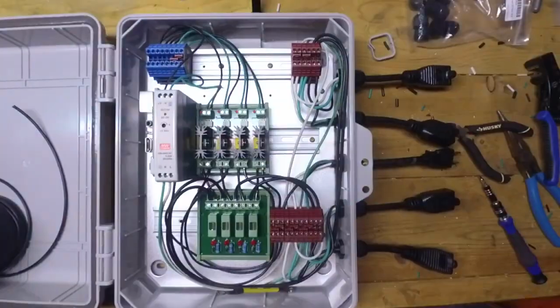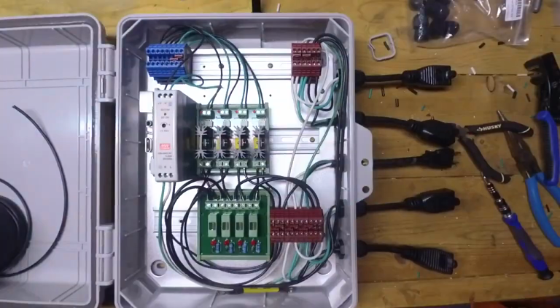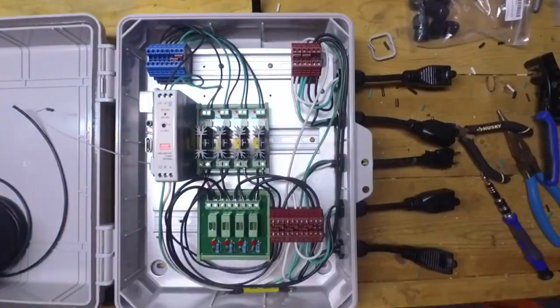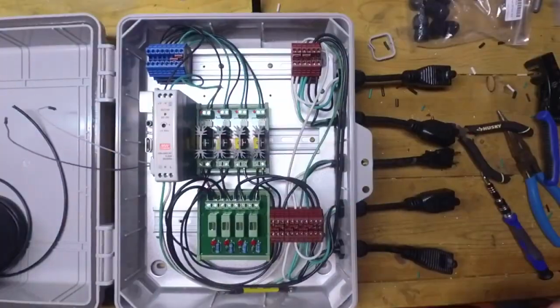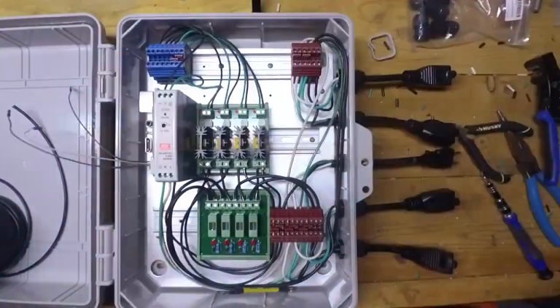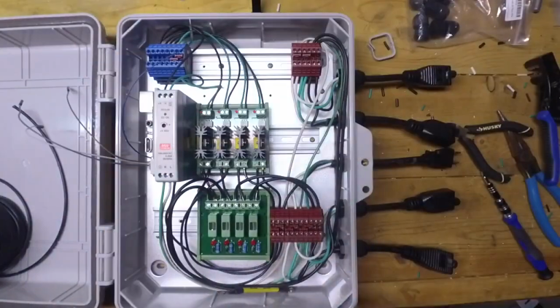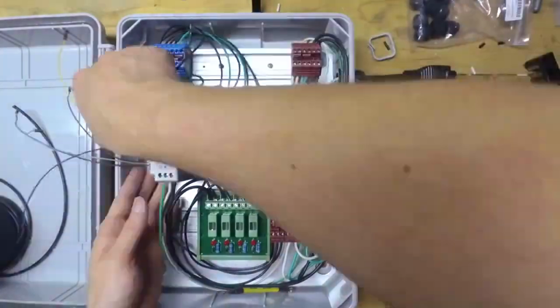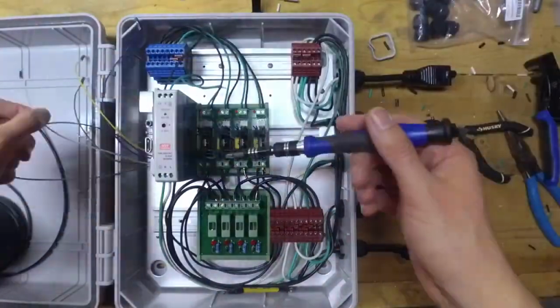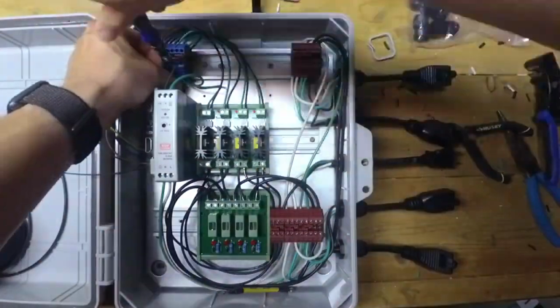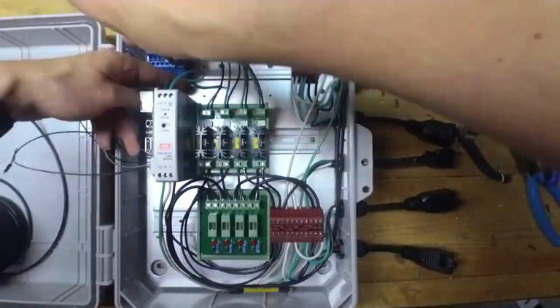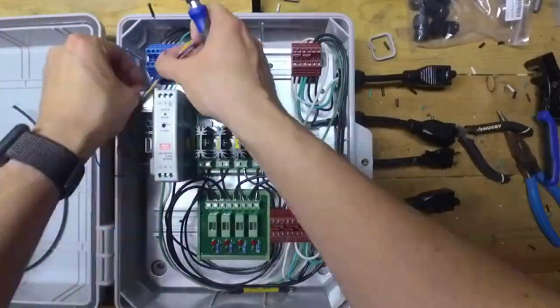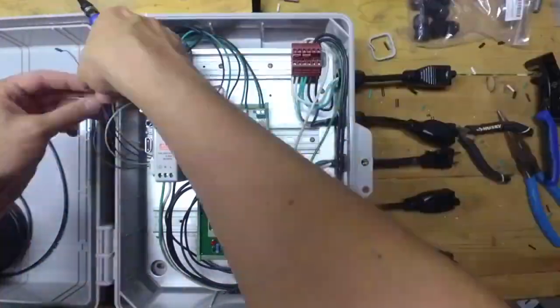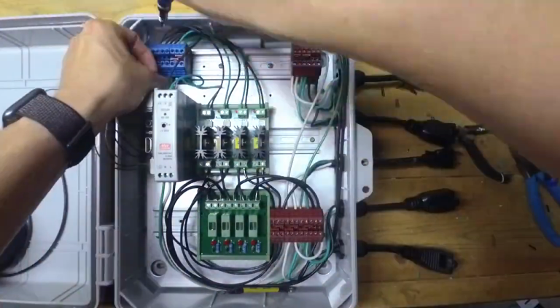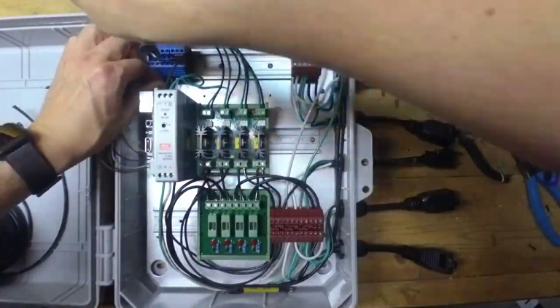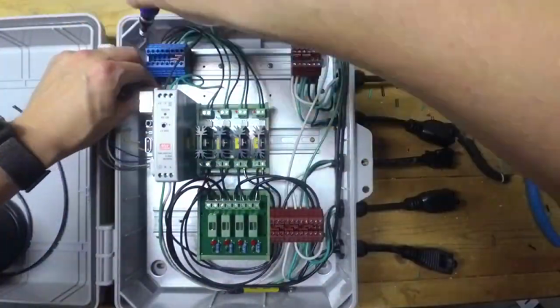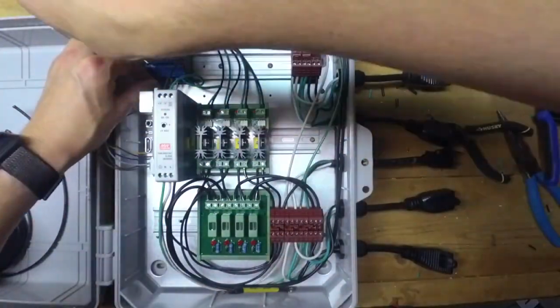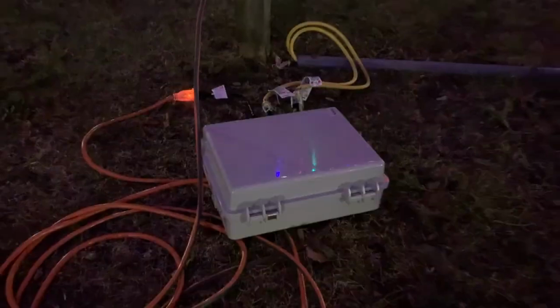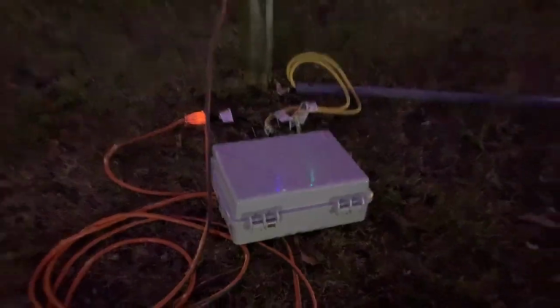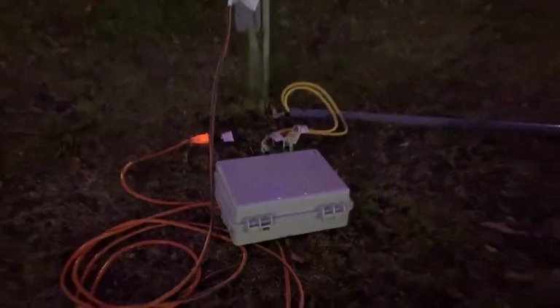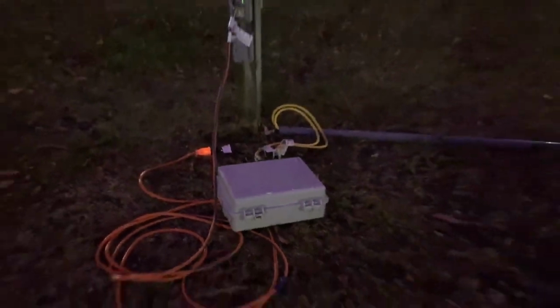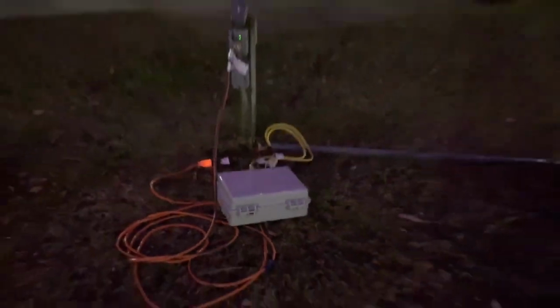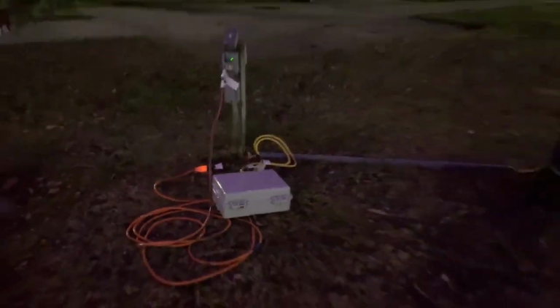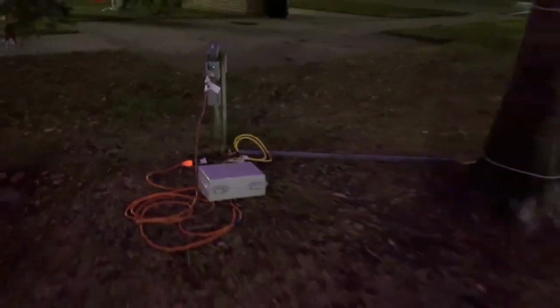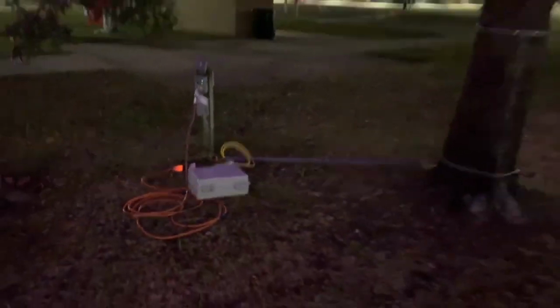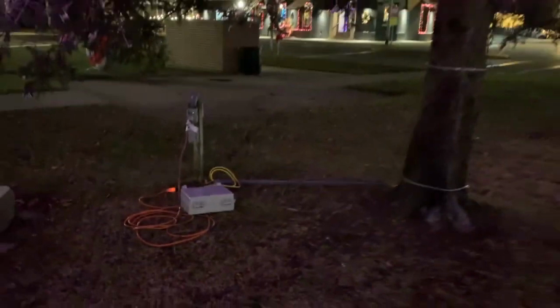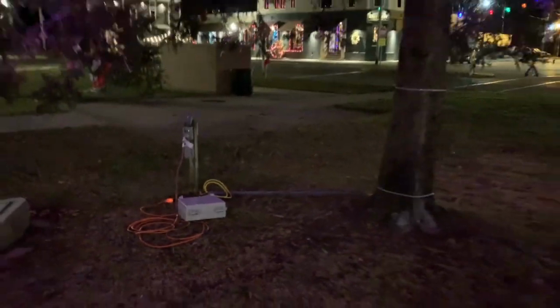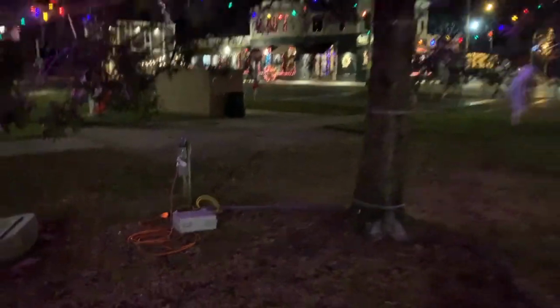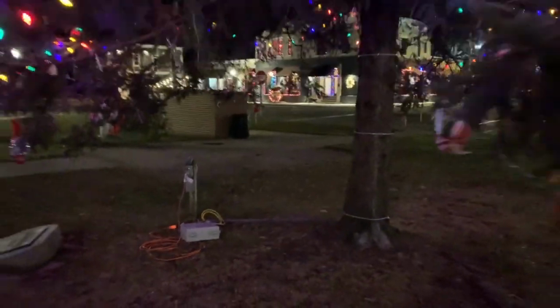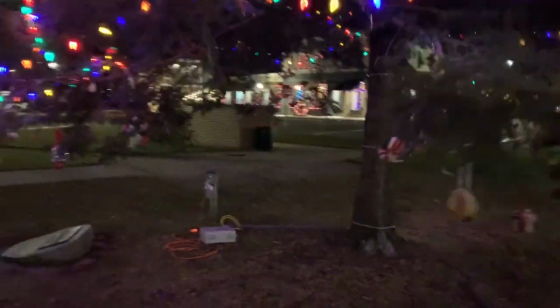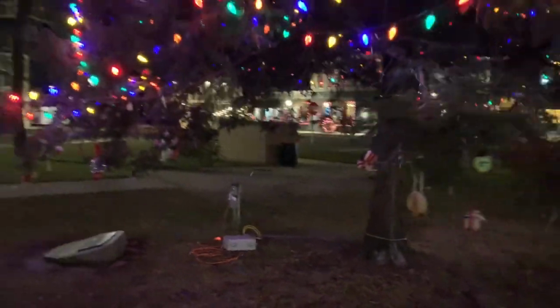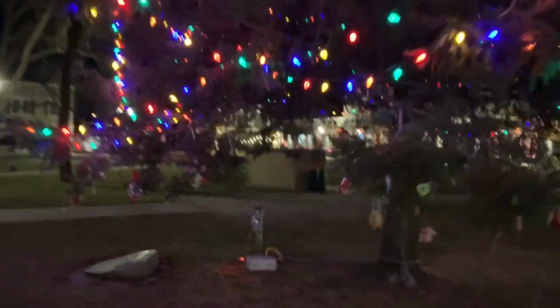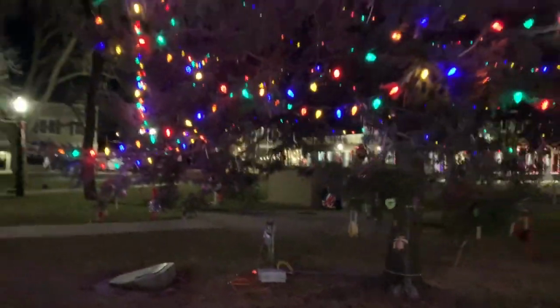Unfortunately, the solid state relays are also considerably more expensive. And when you're talking about building 40 or more of these boxes, the costs start to matter.